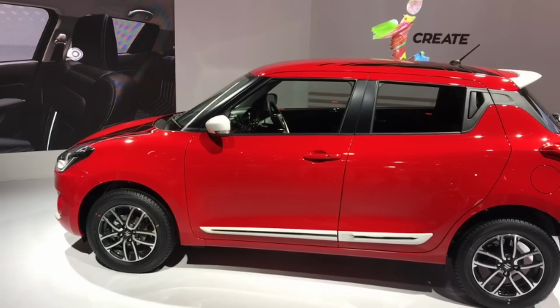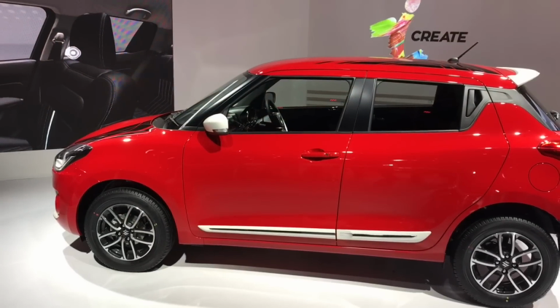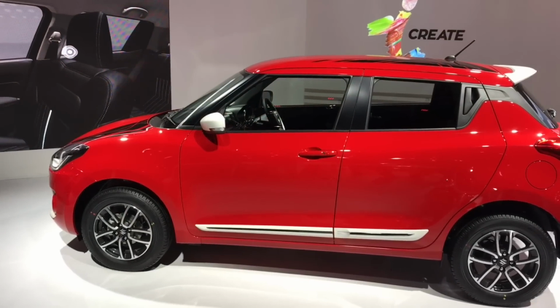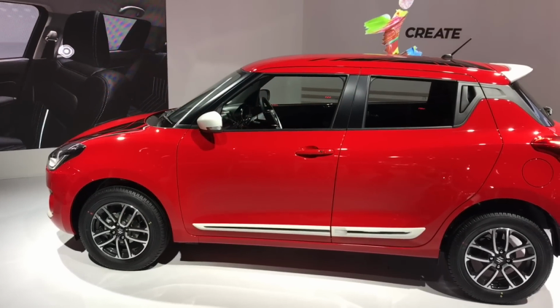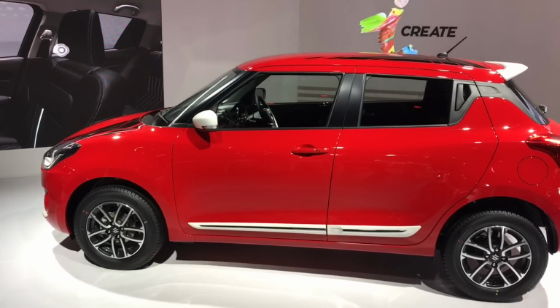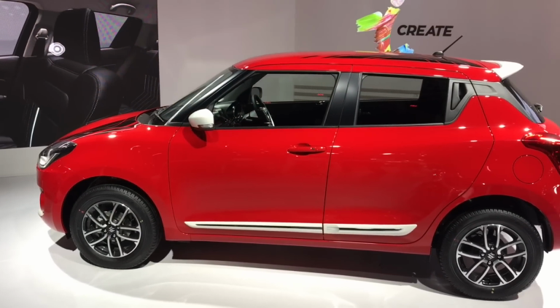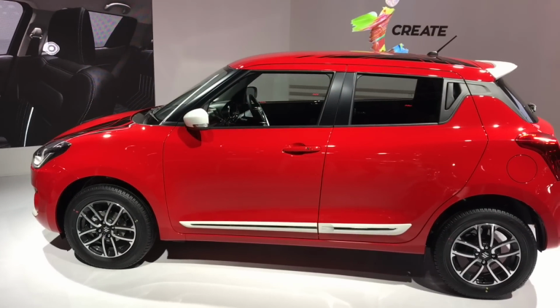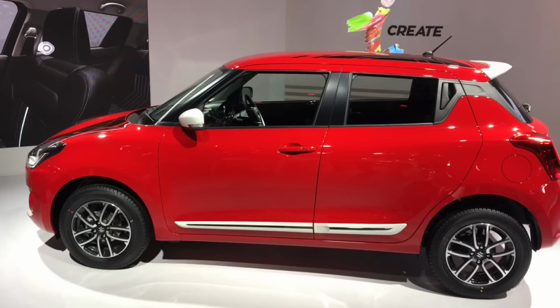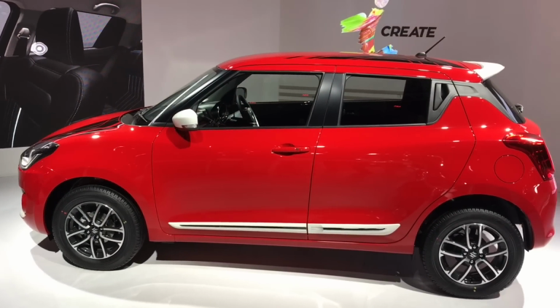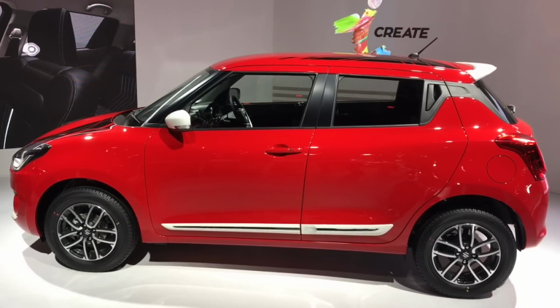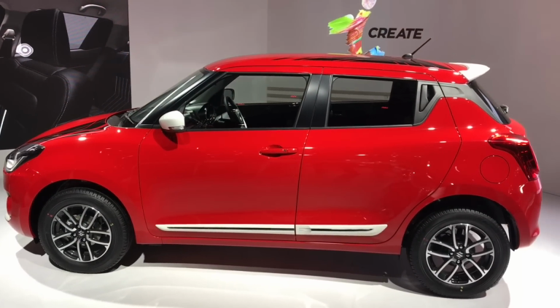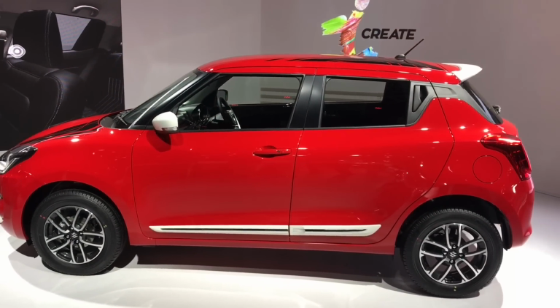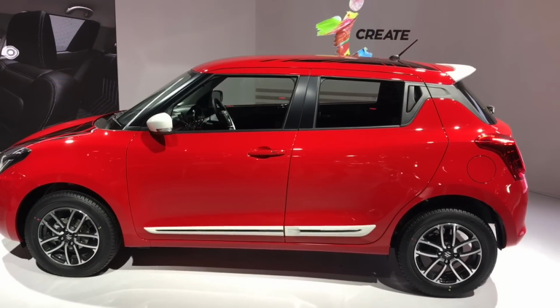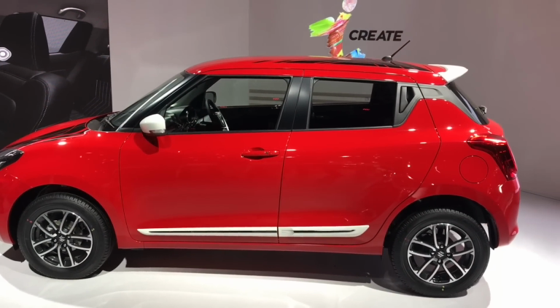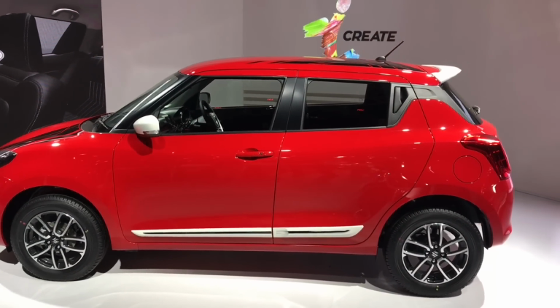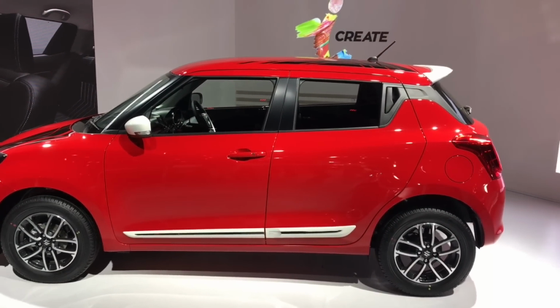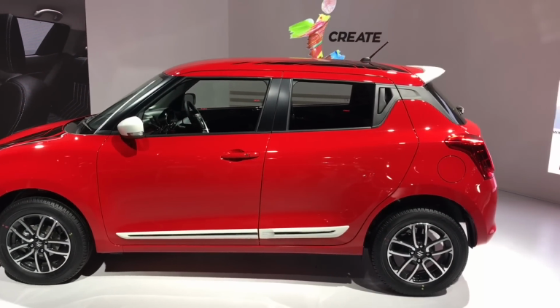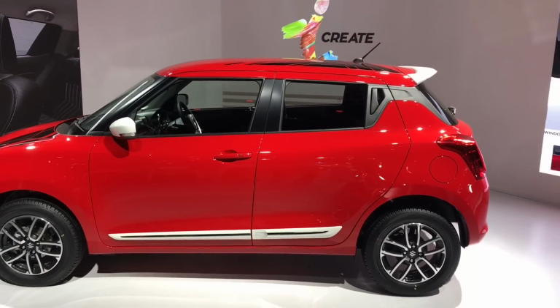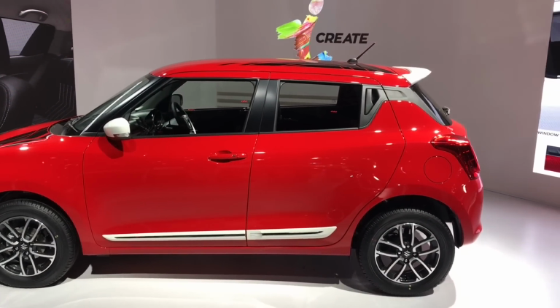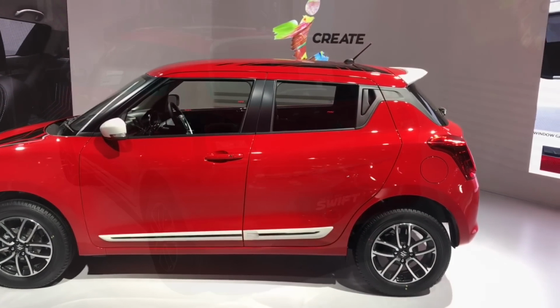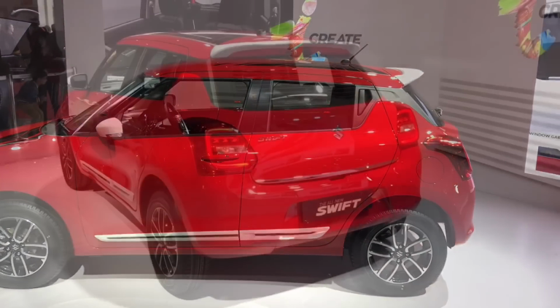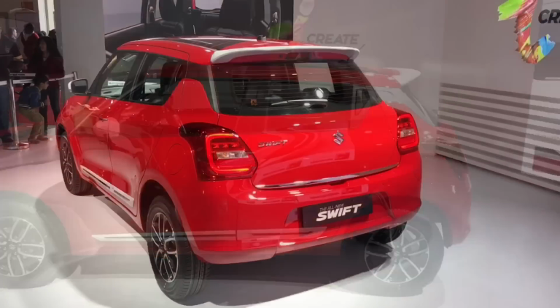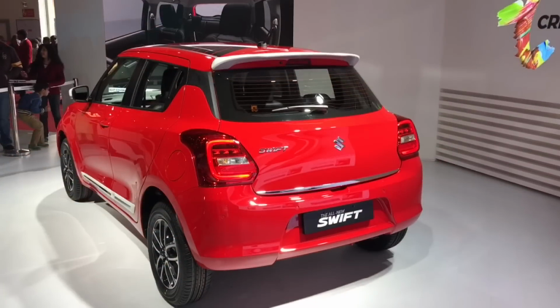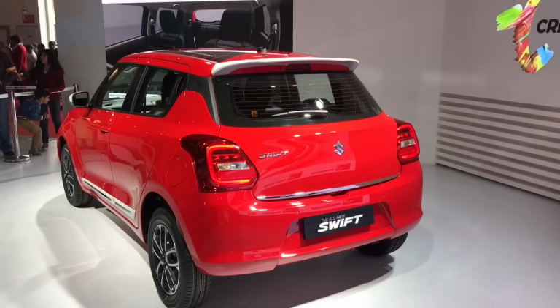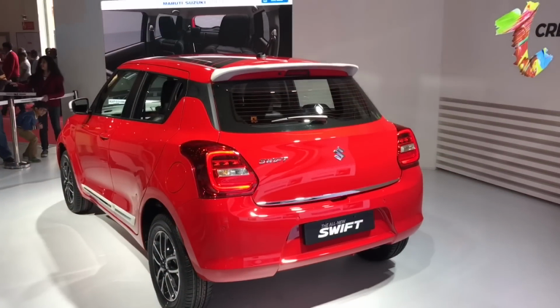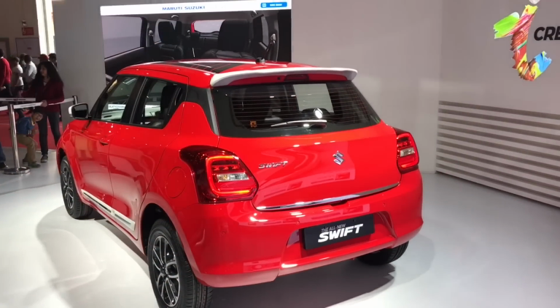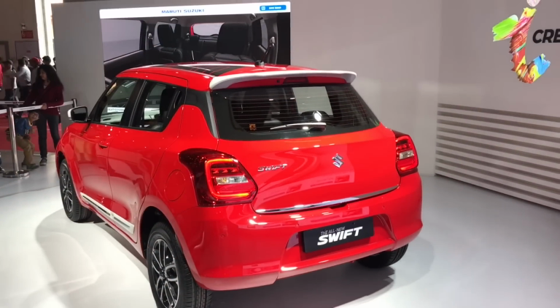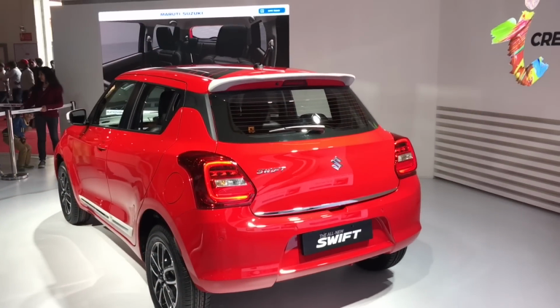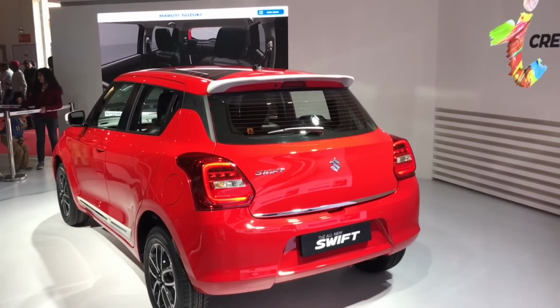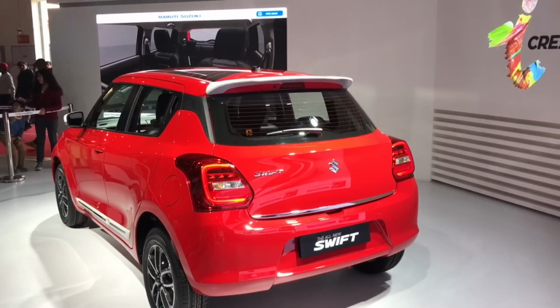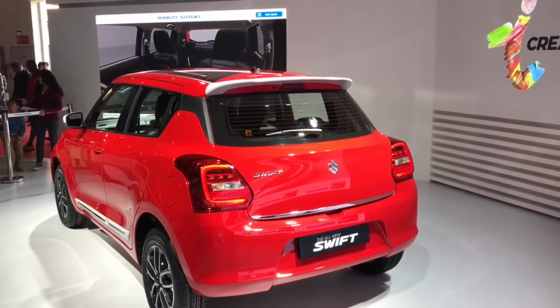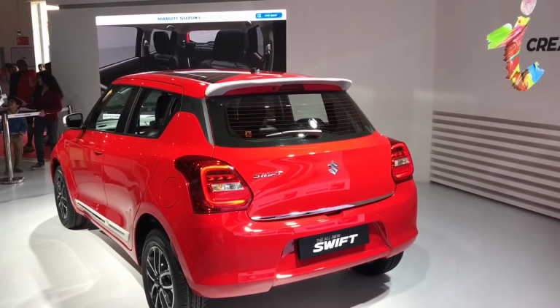The older version of this car was quite boxy, but this new one is much more rounded.